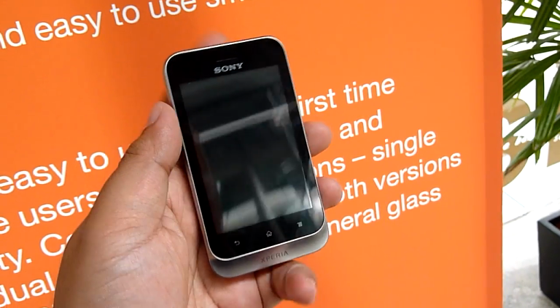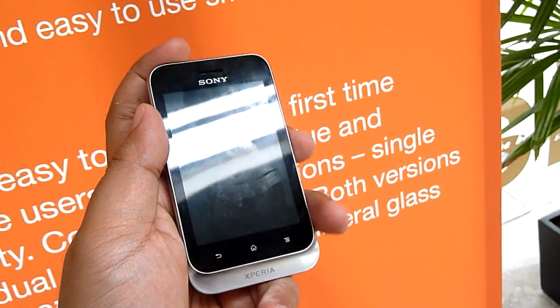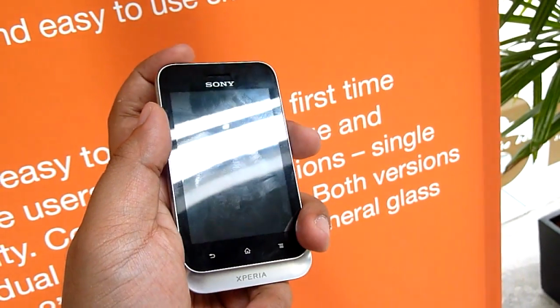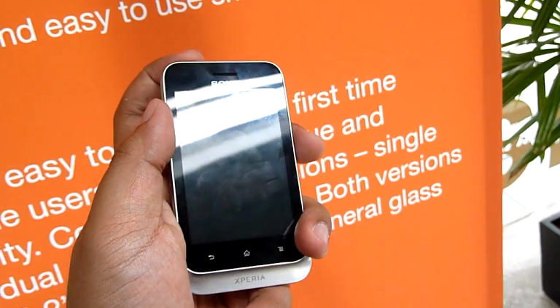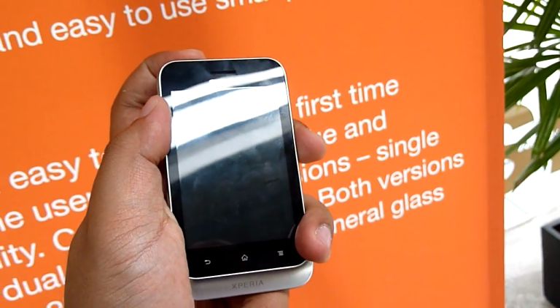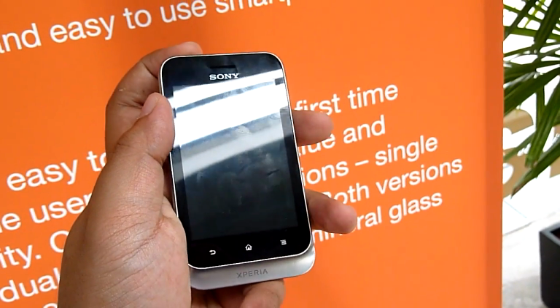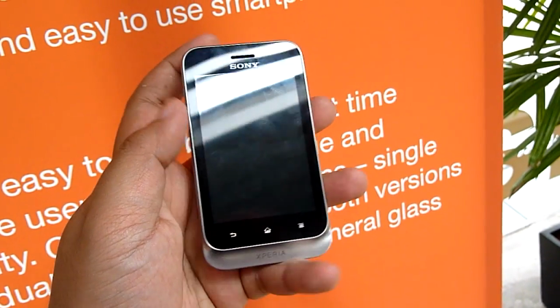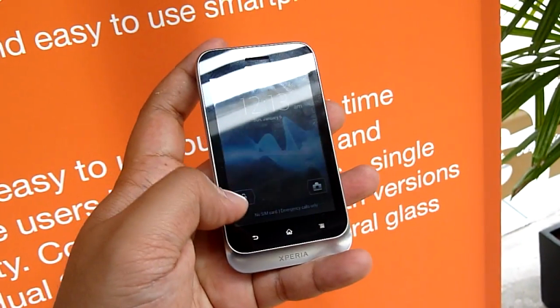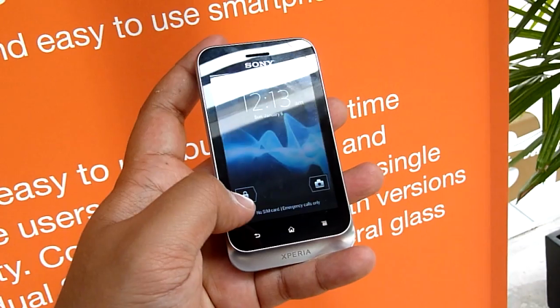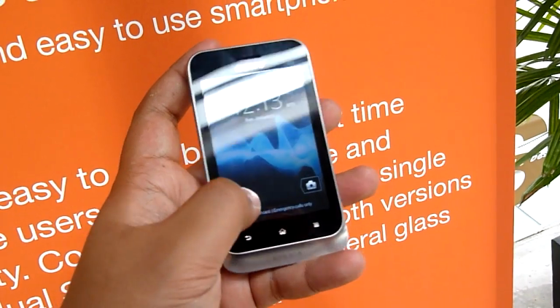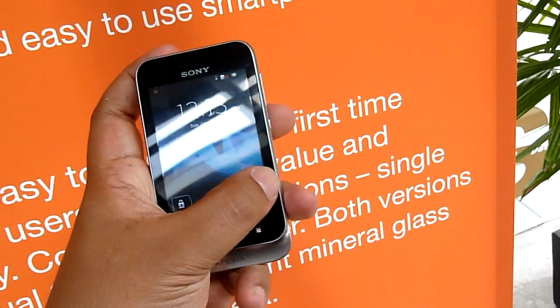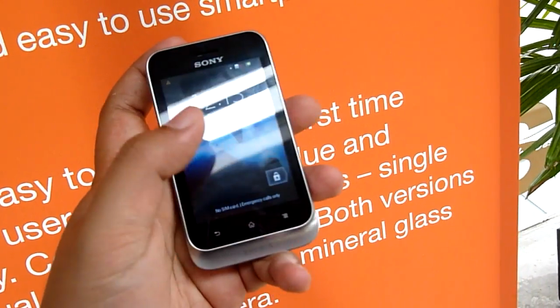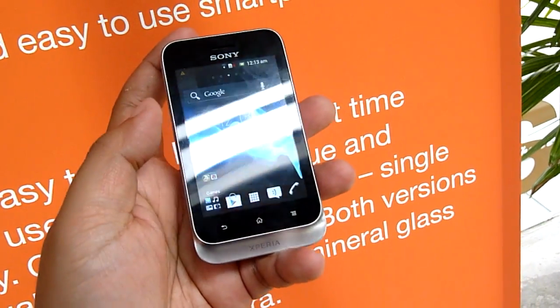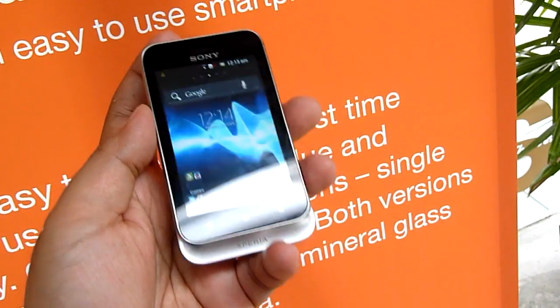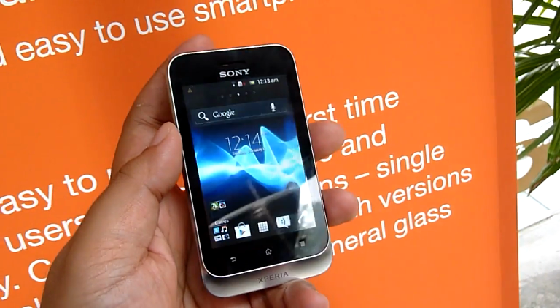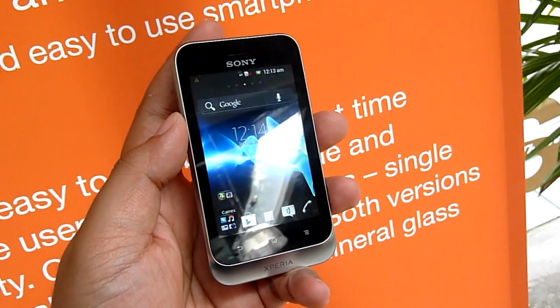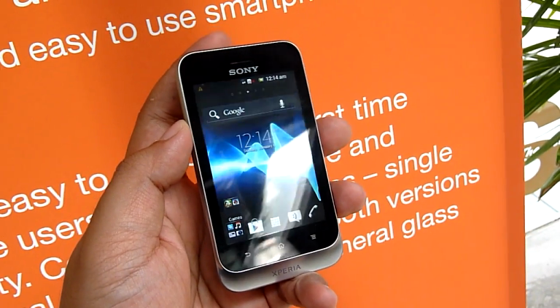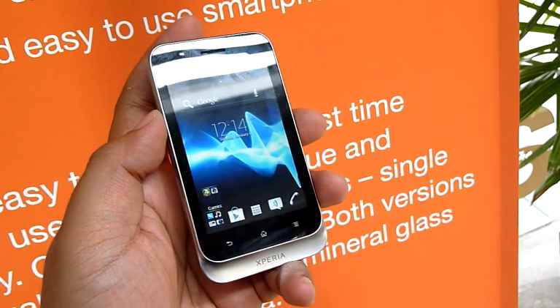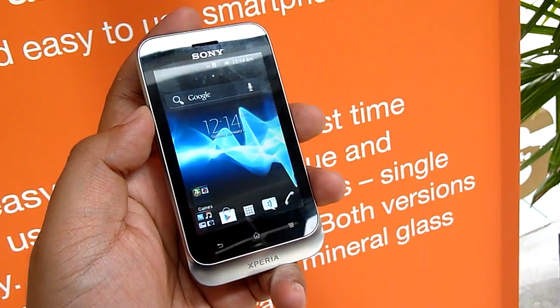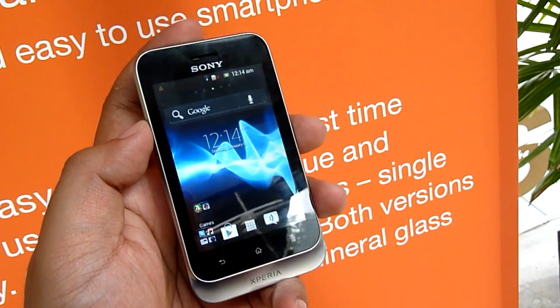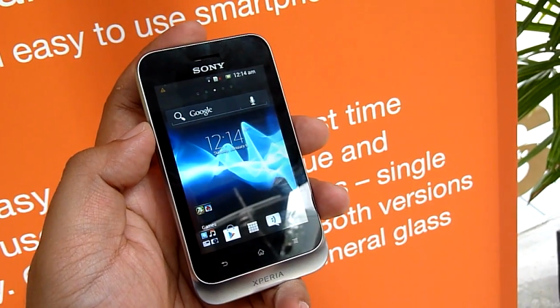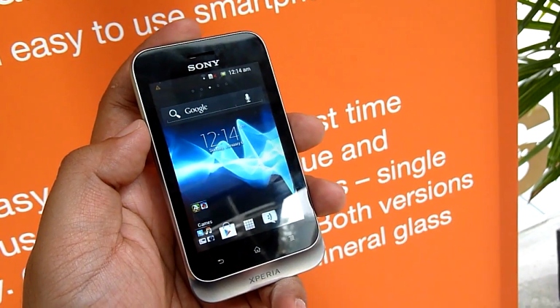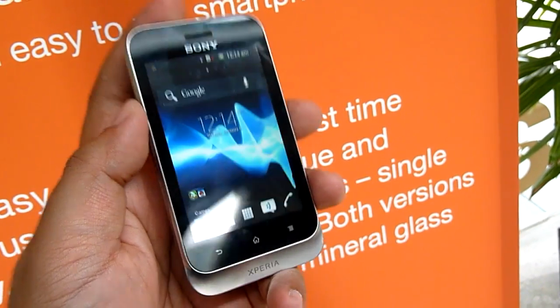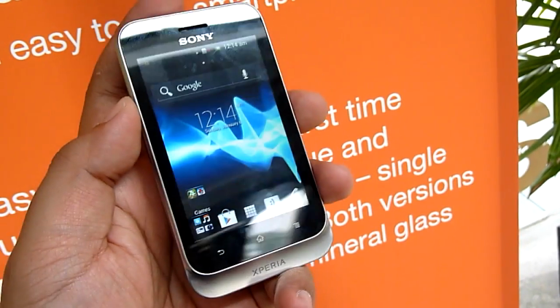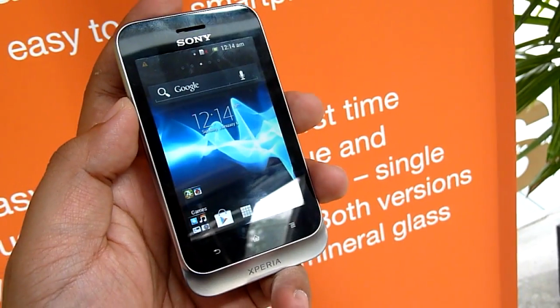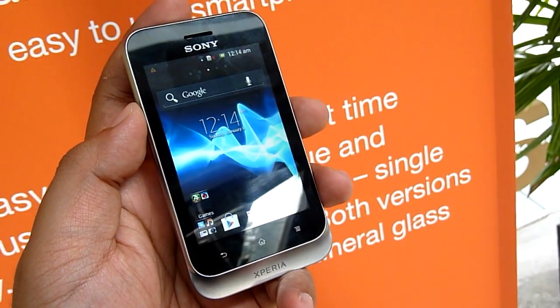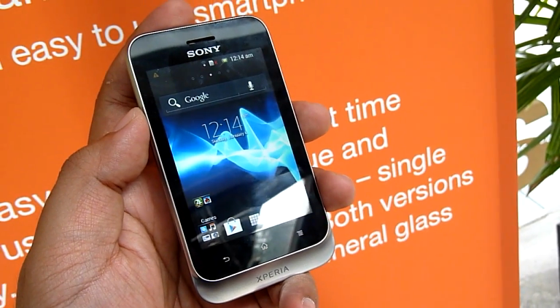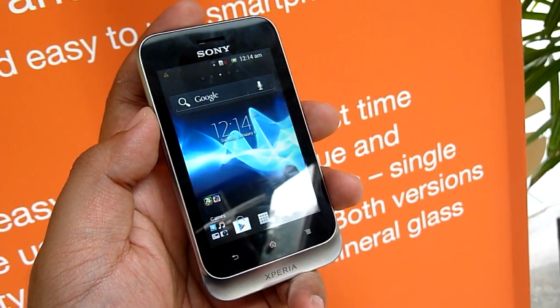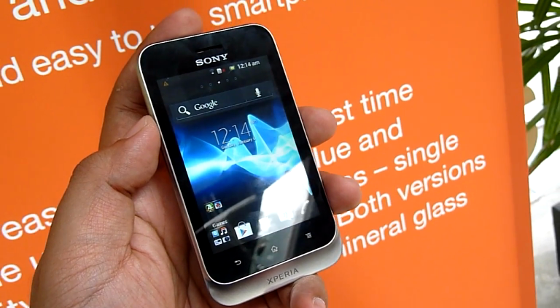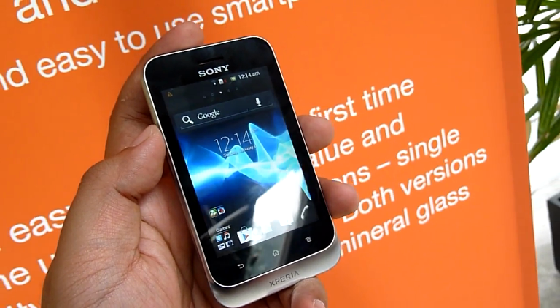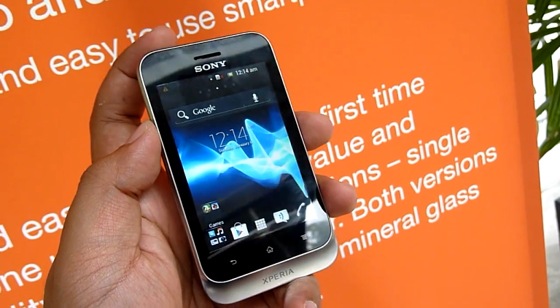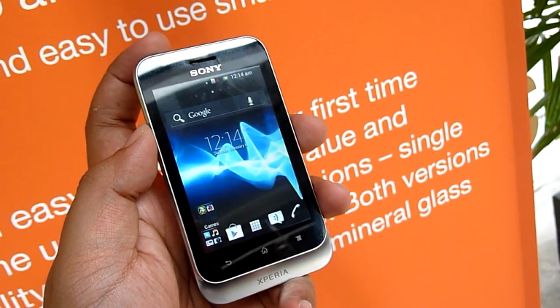There are two versions available in the market in Q3: there's the dual SIM version, which is this one, and there's the single SIM version.